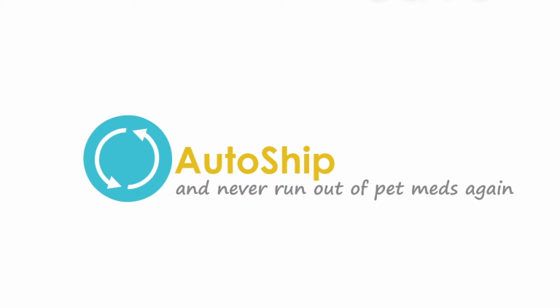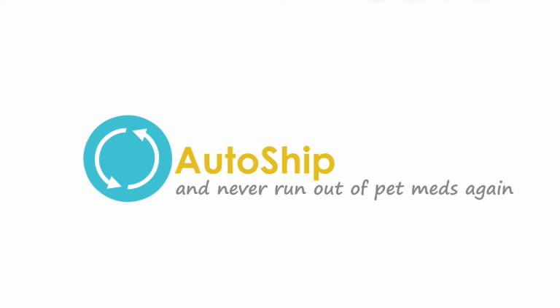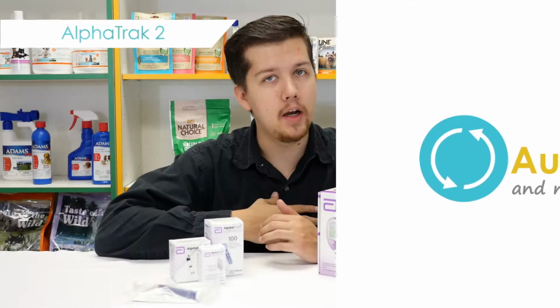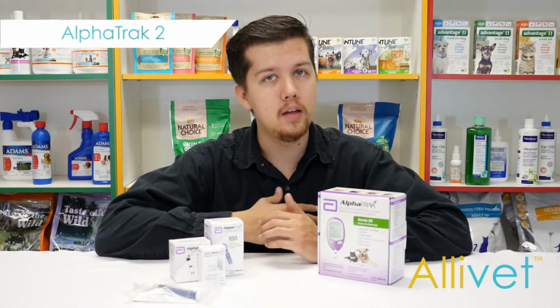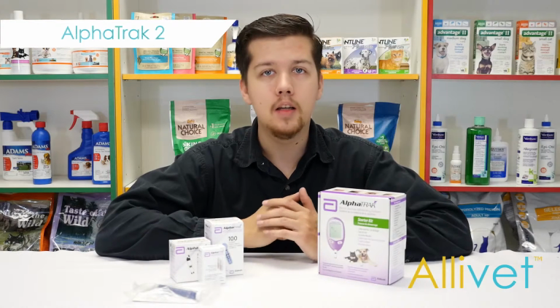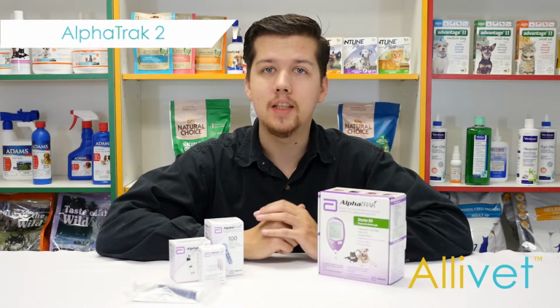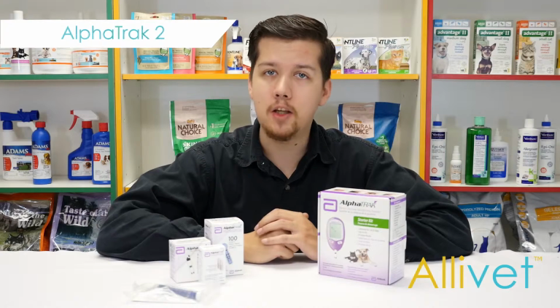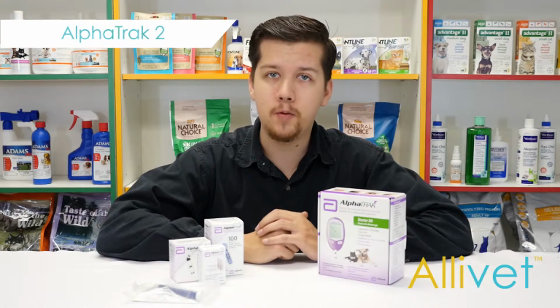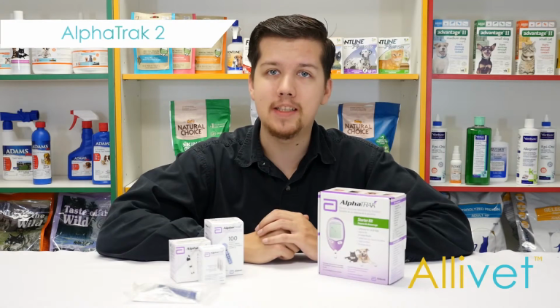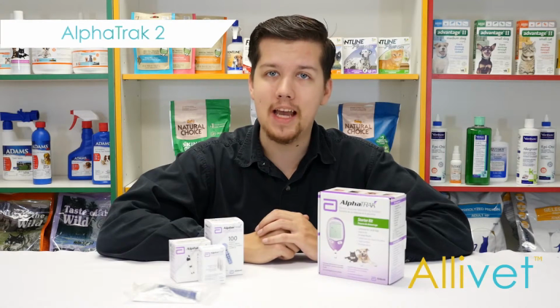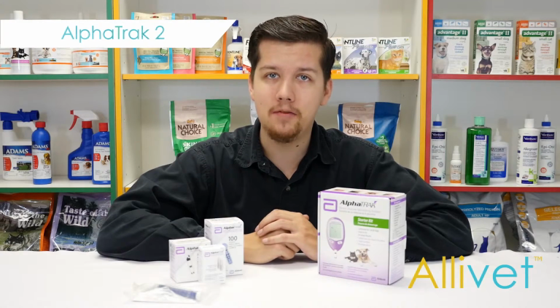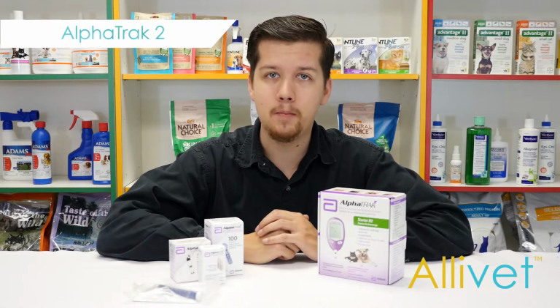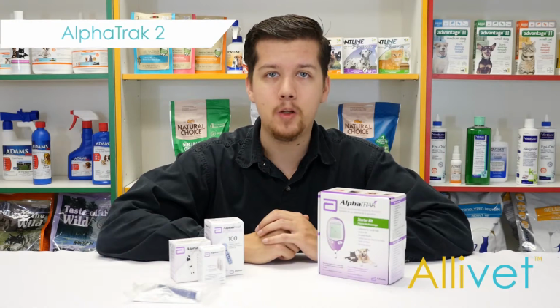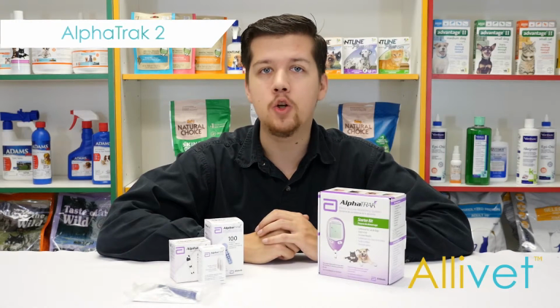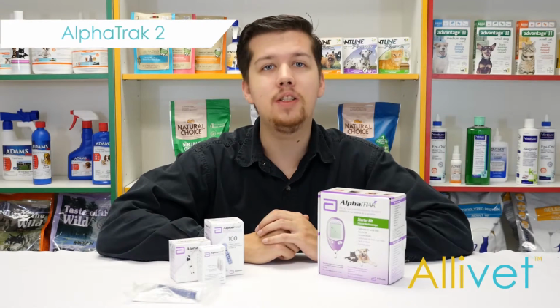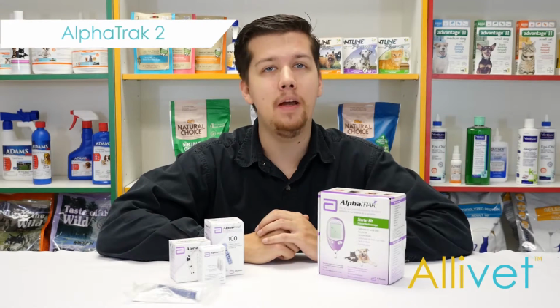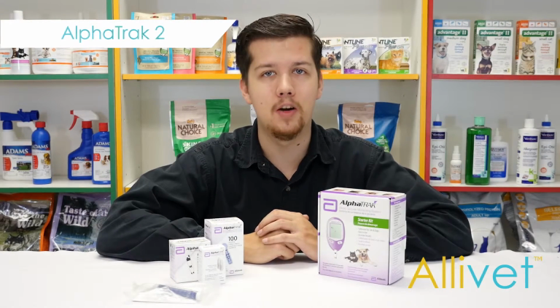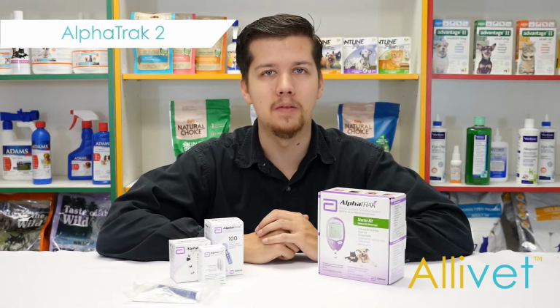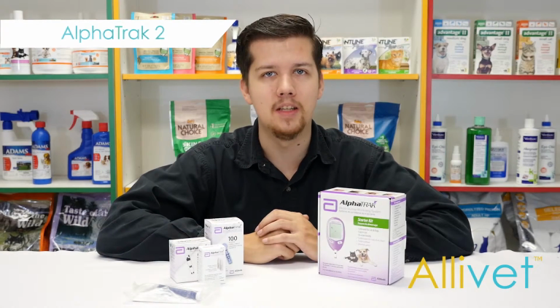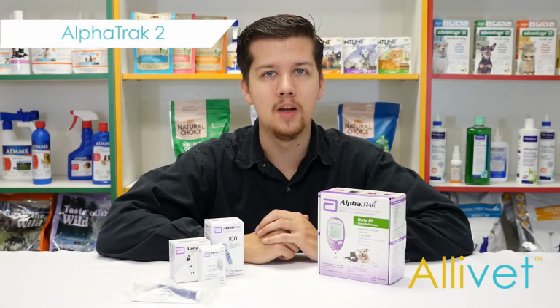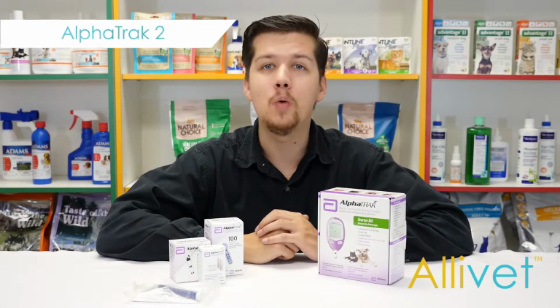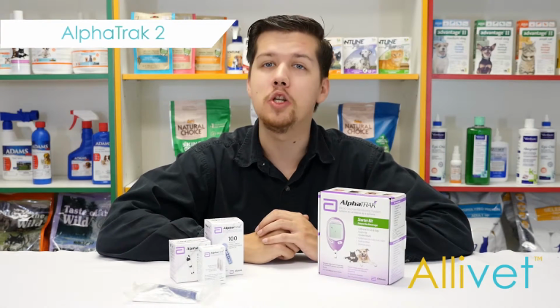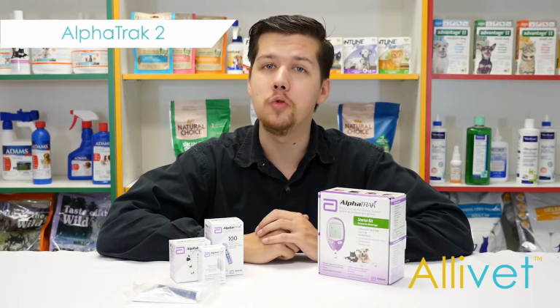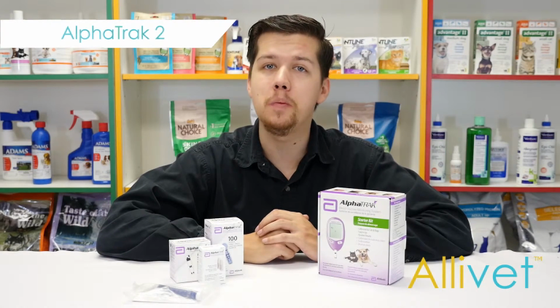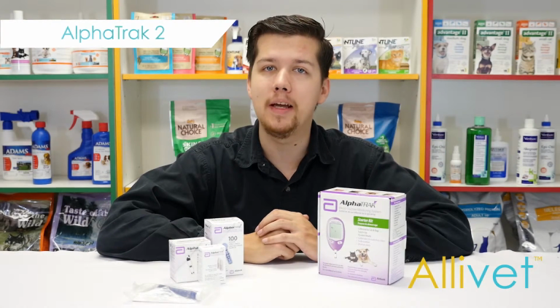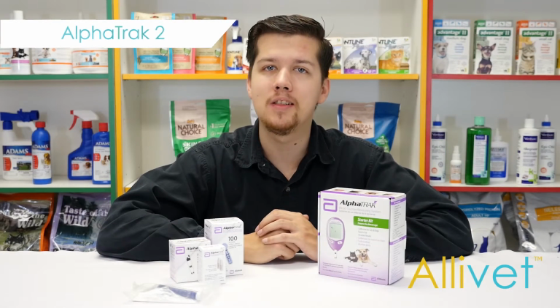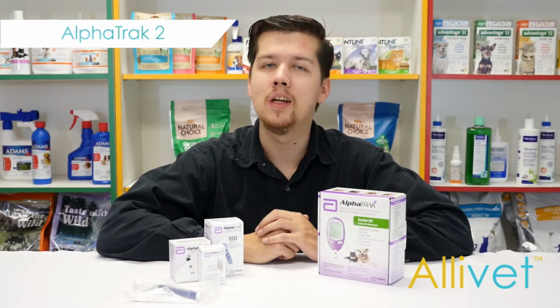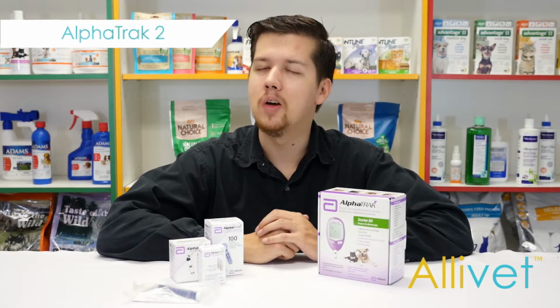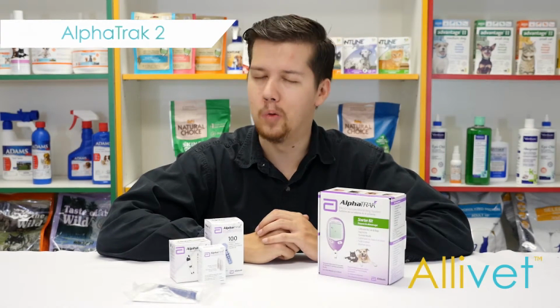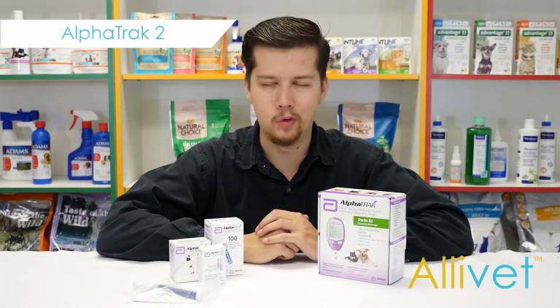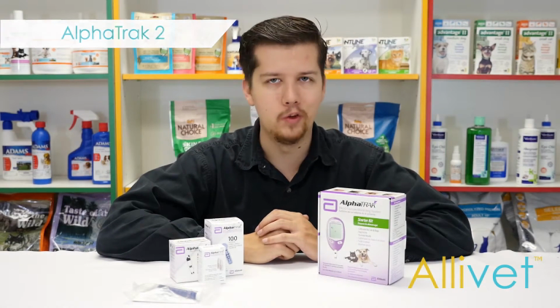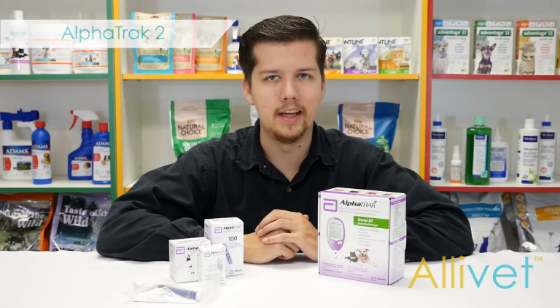I'm Brandon. Thank you for visiting Alivet, your trusted pet pharmacy, wishing you and your pets a wonderful day.